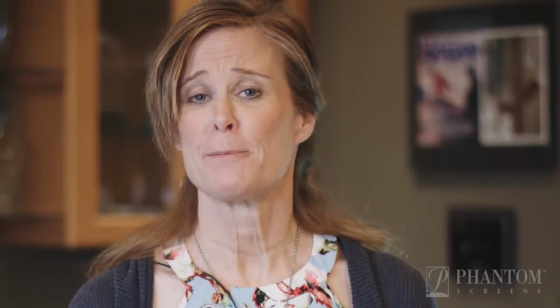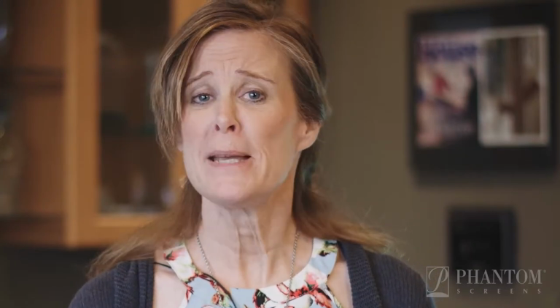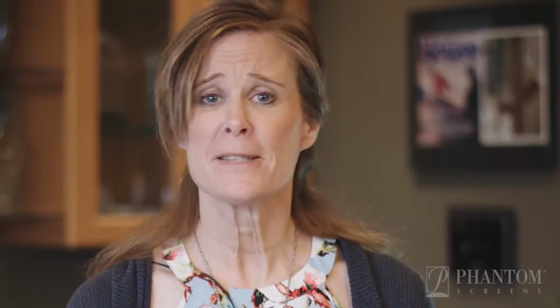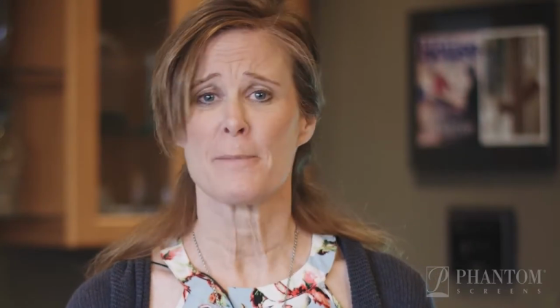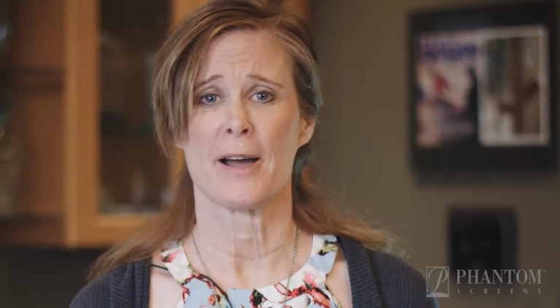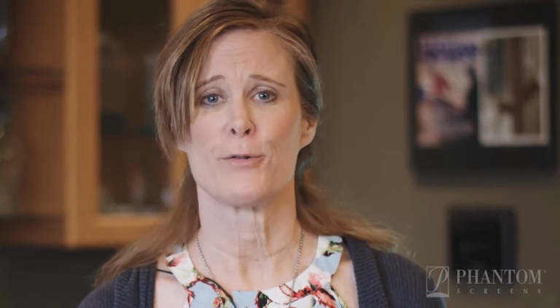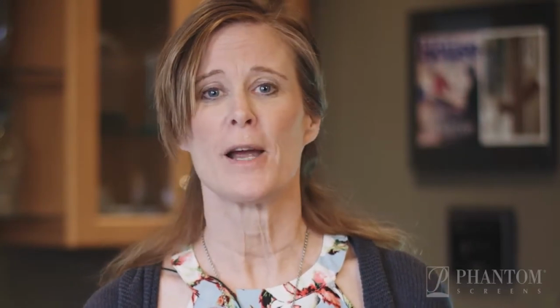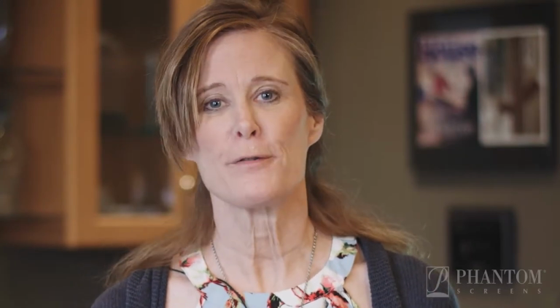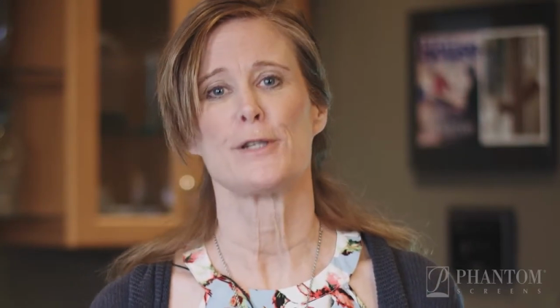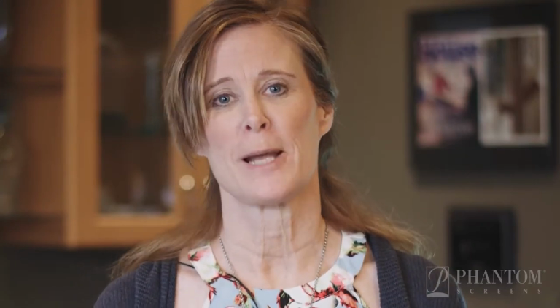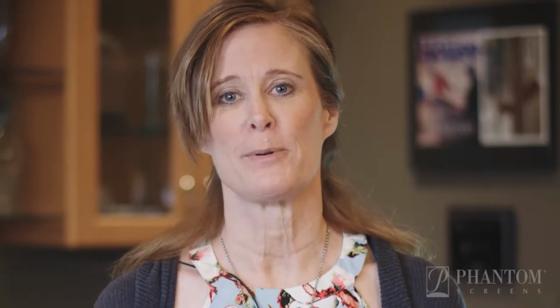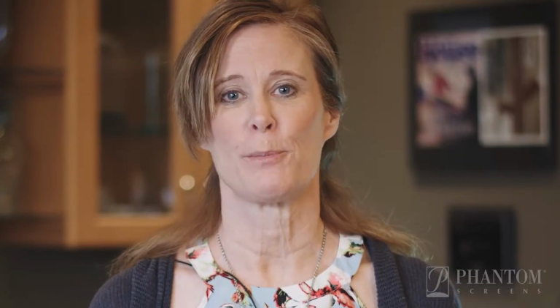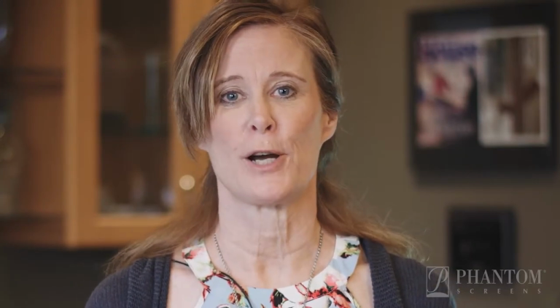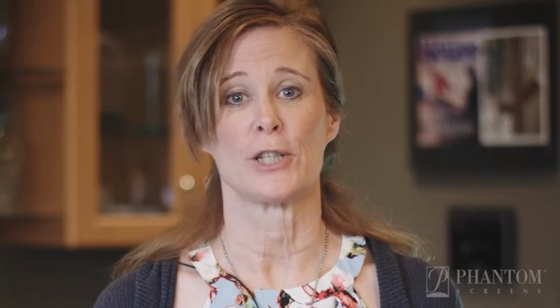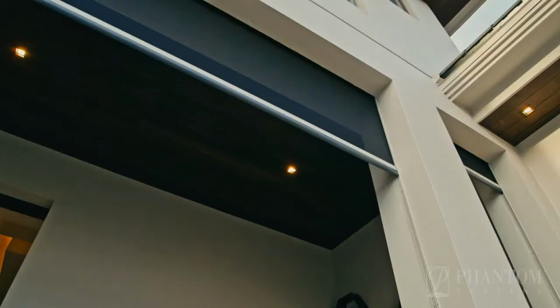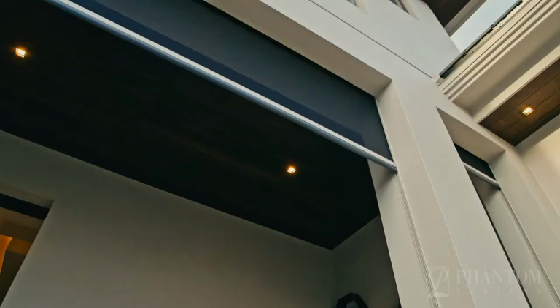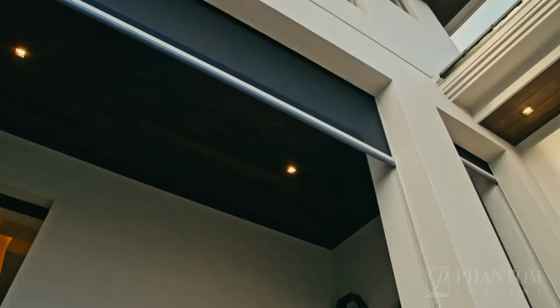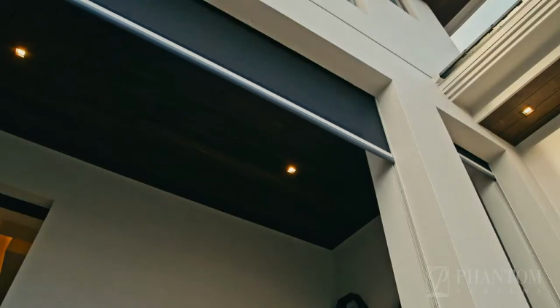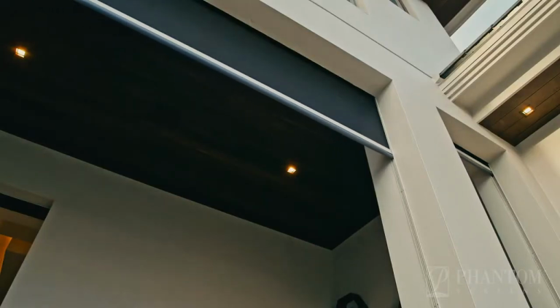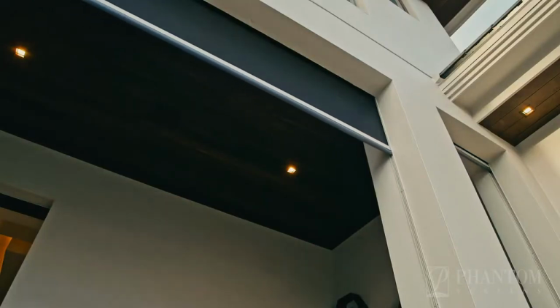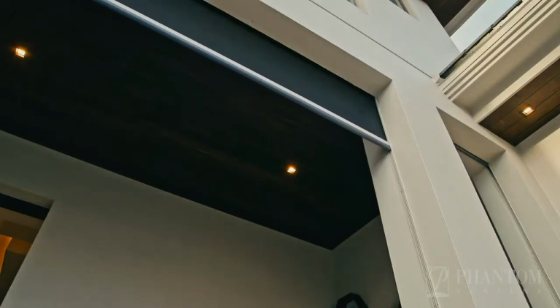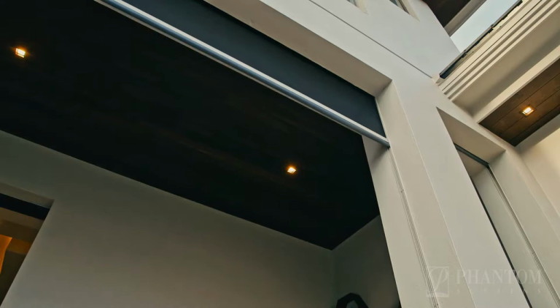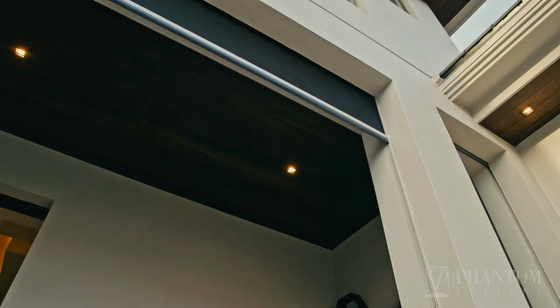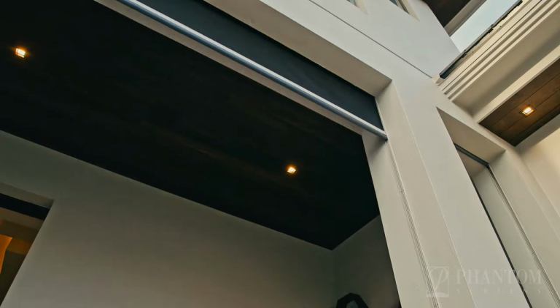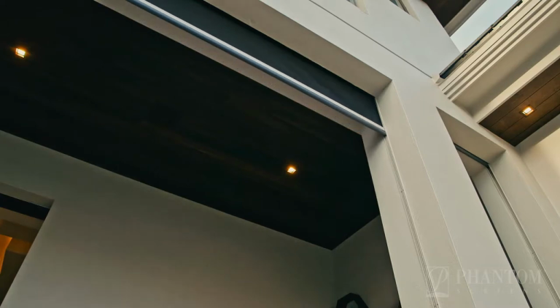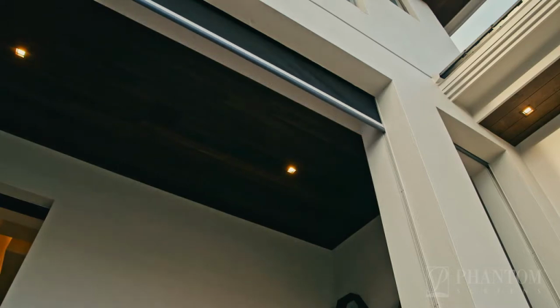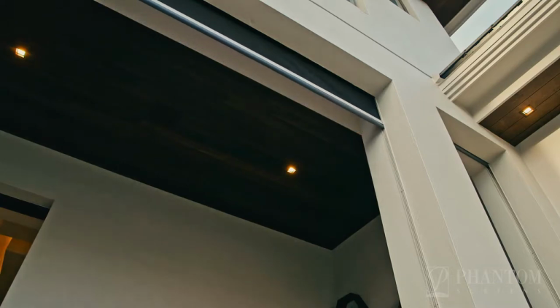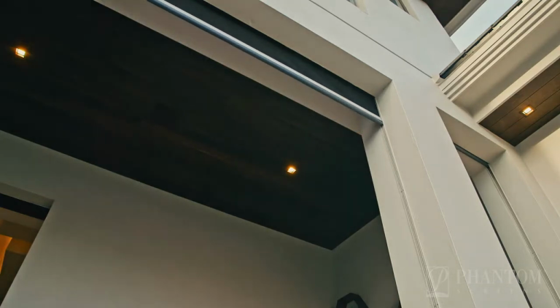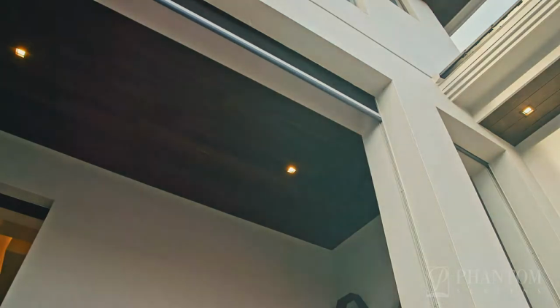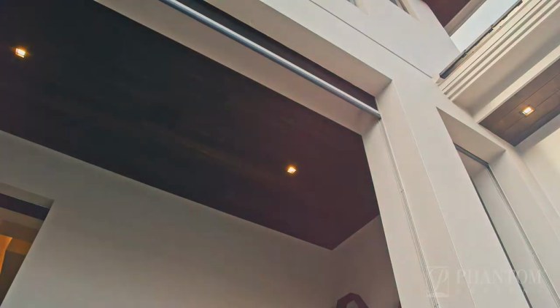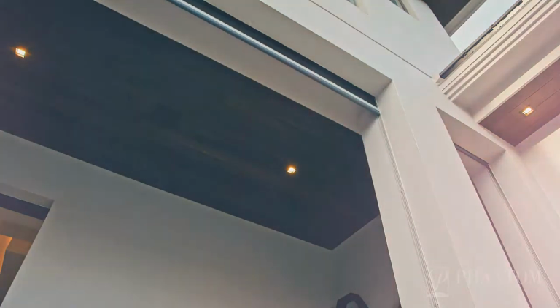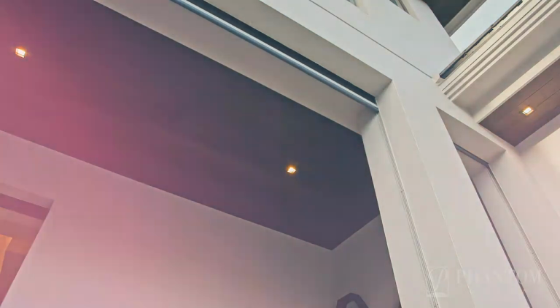Phantom Screens provides peace of mind through every step in your project, and best of all, this appears out of sight when not in use.